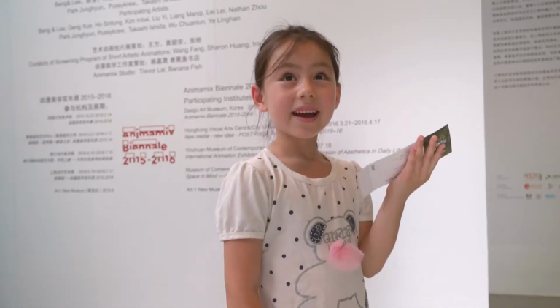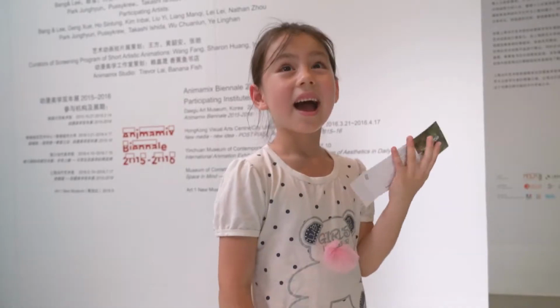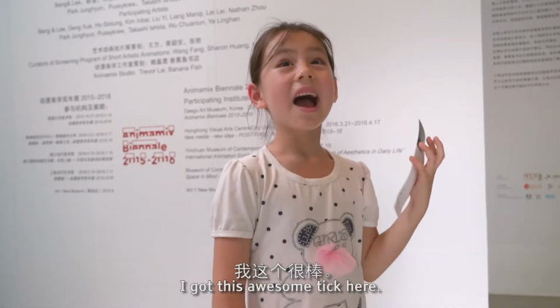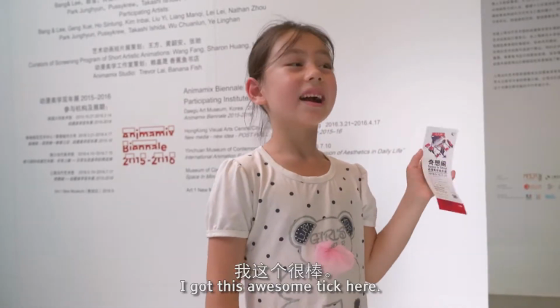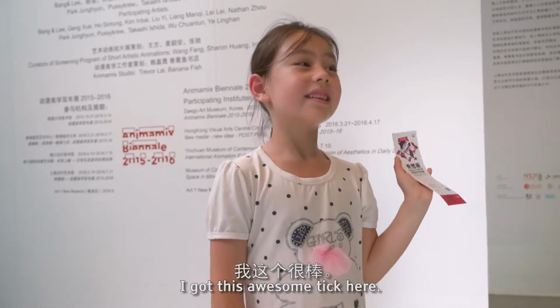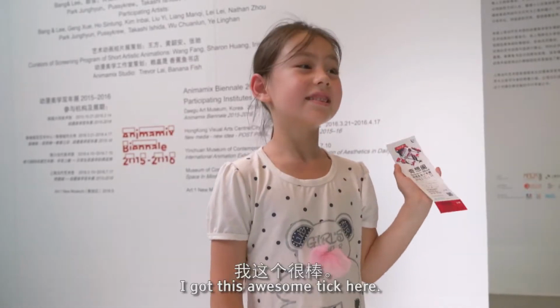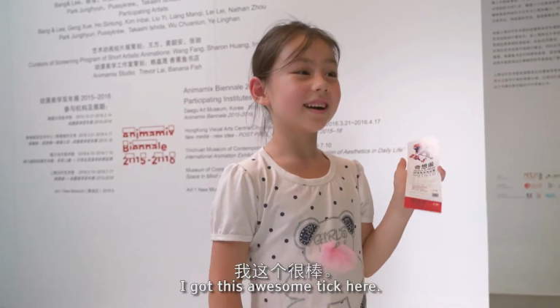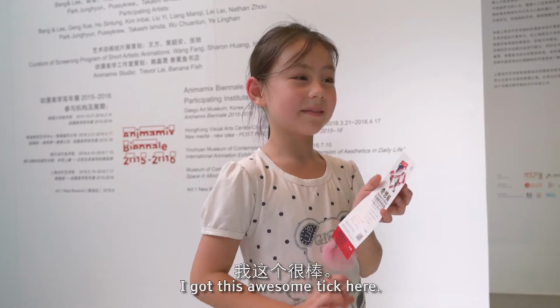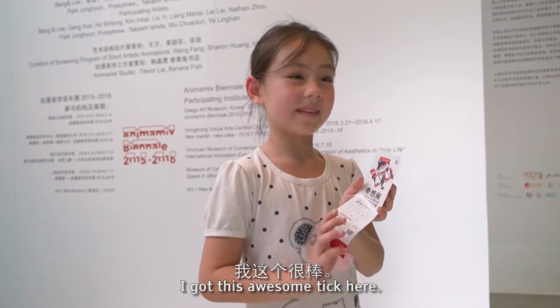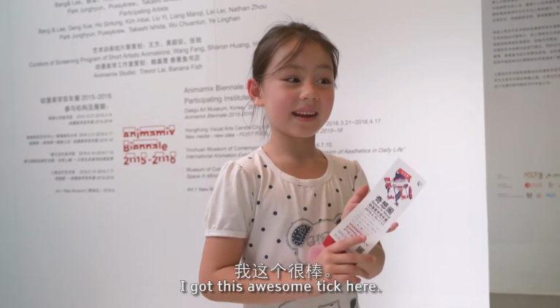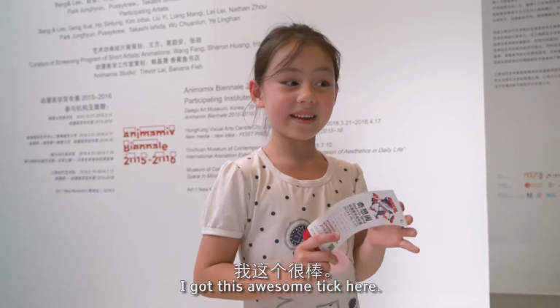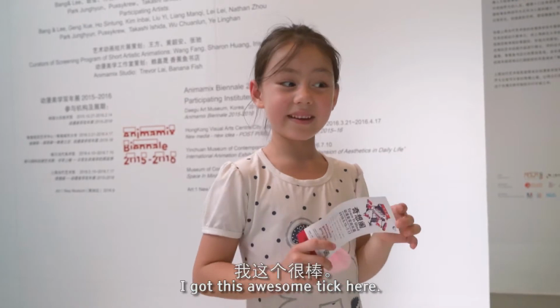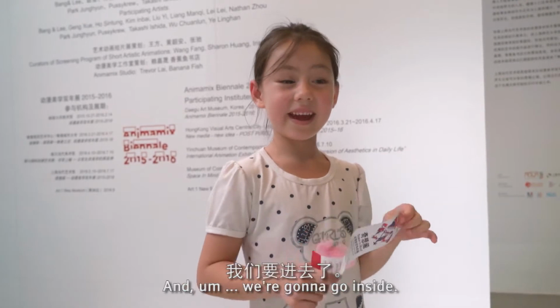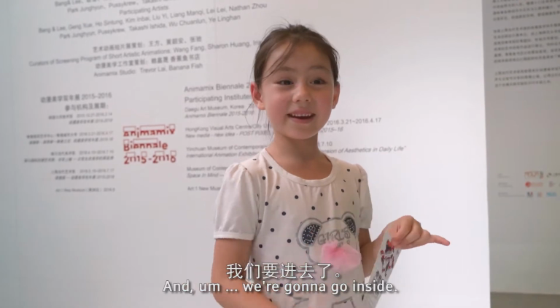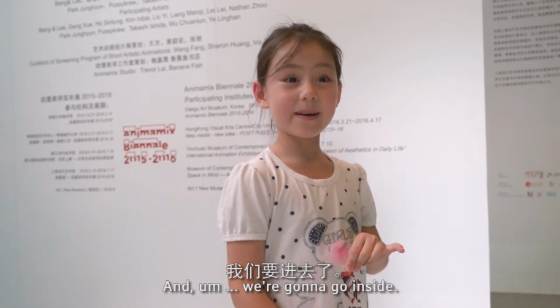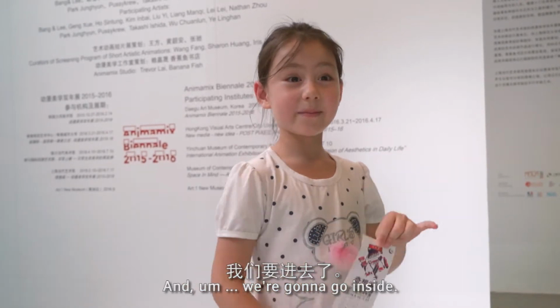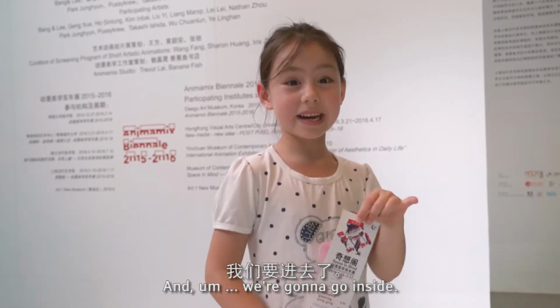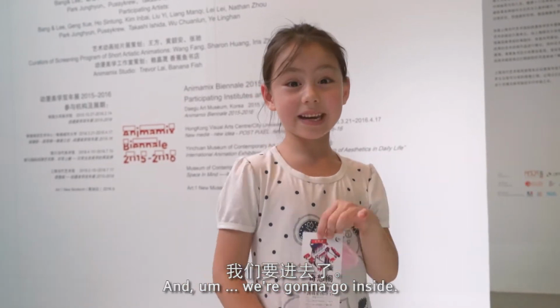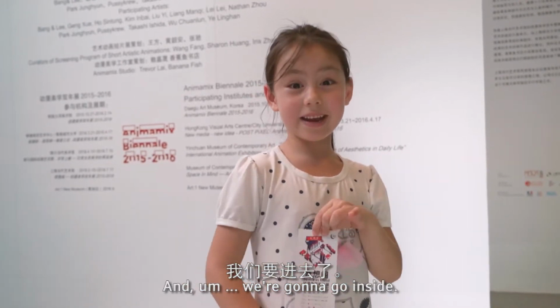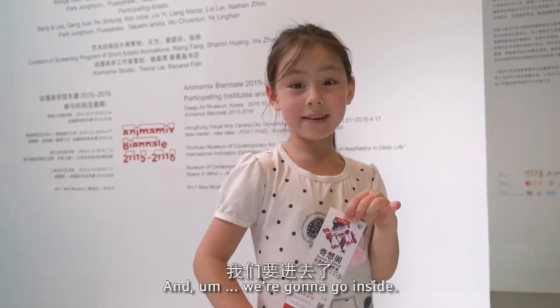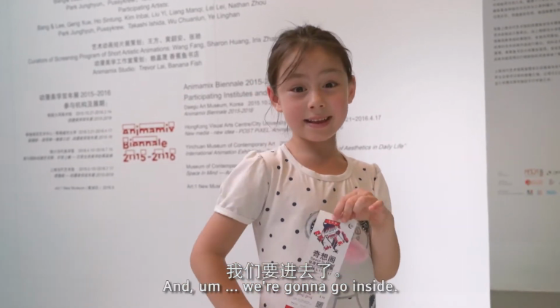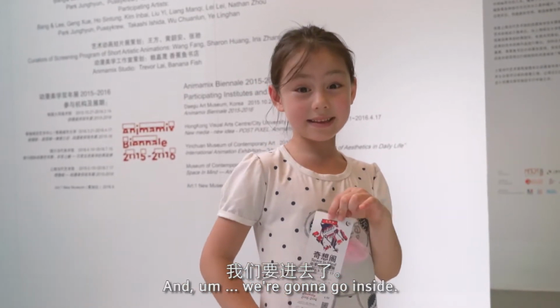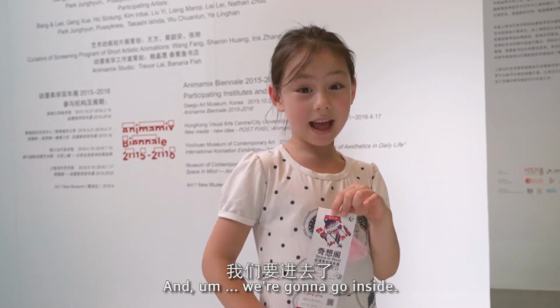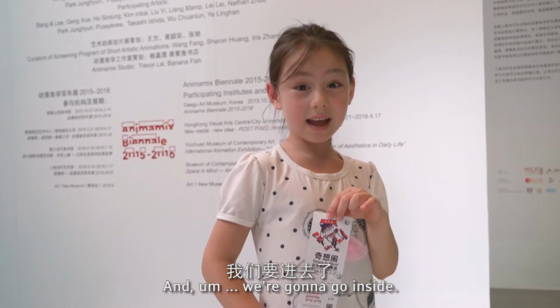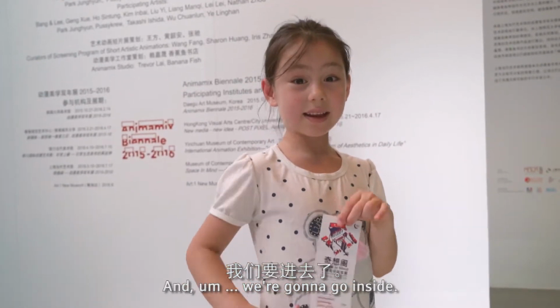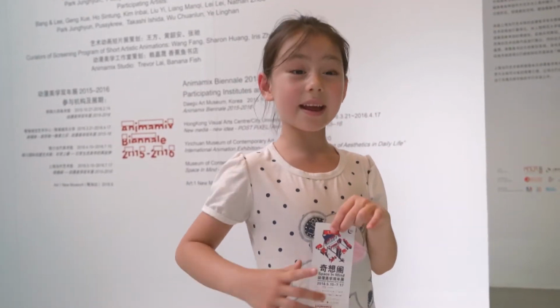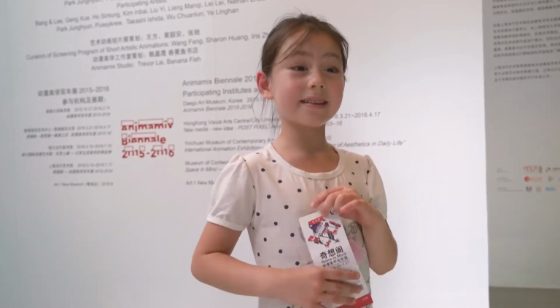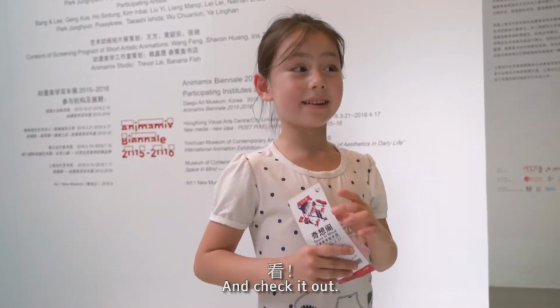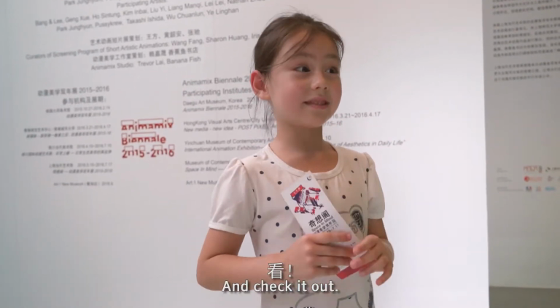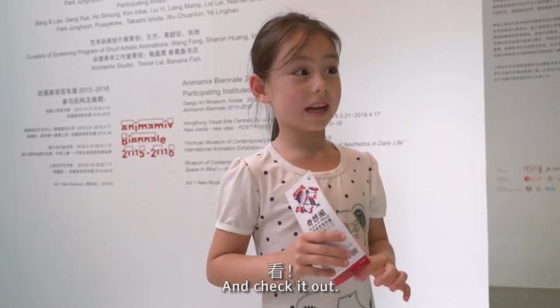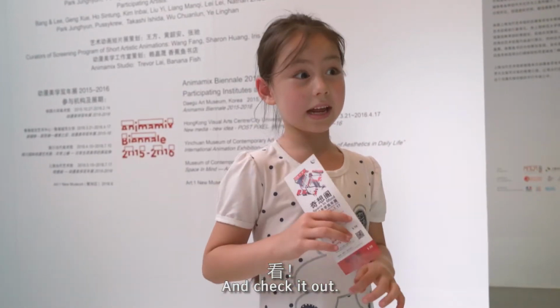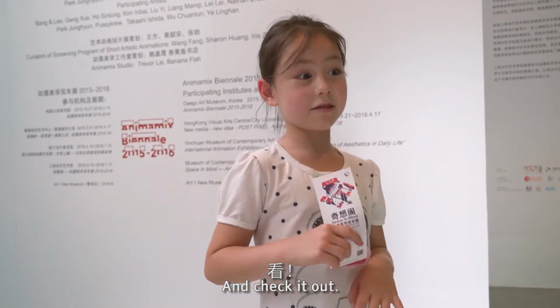I got this awesome ticket here and we're going to go inside and check it out.